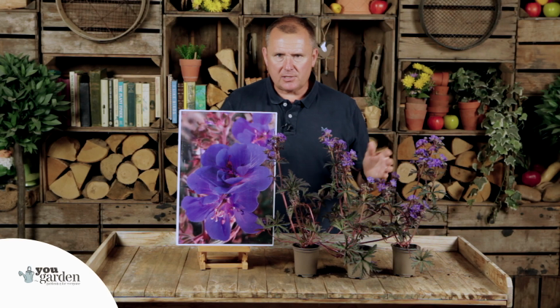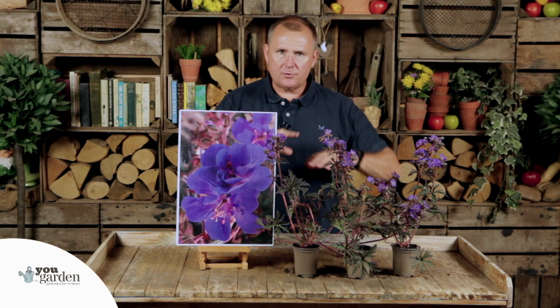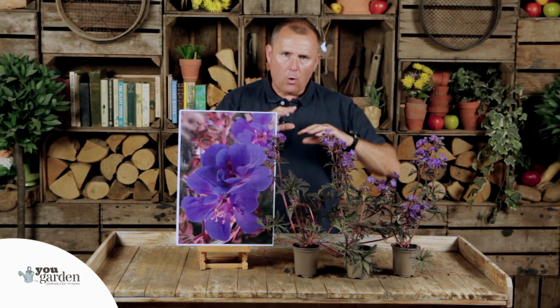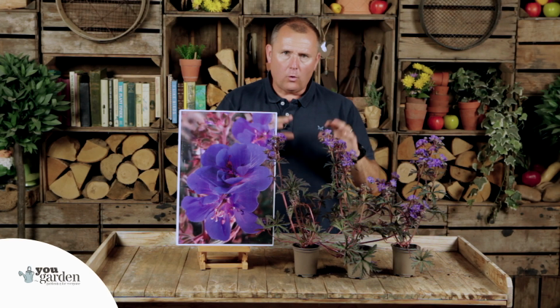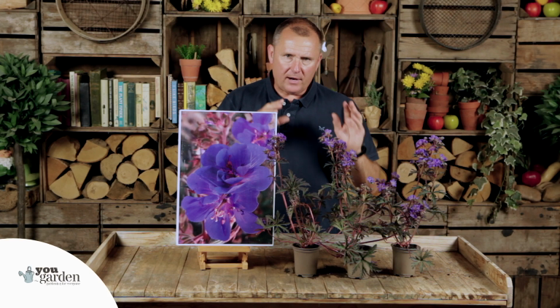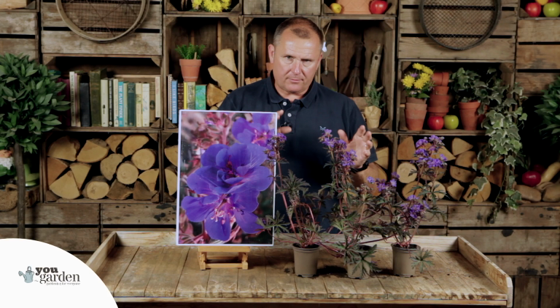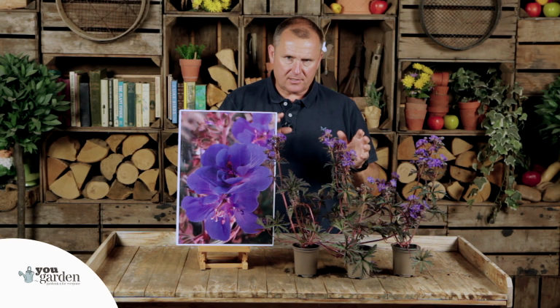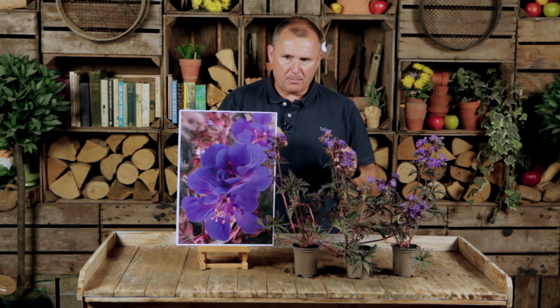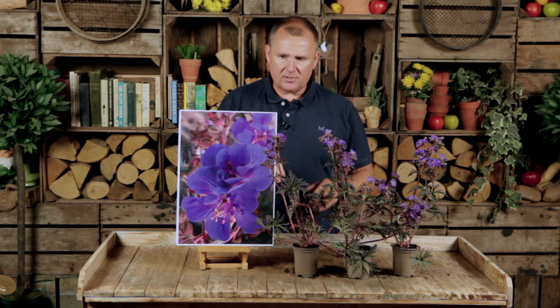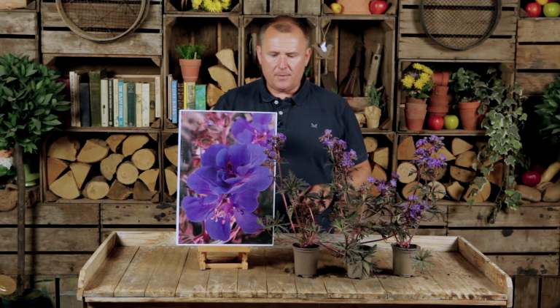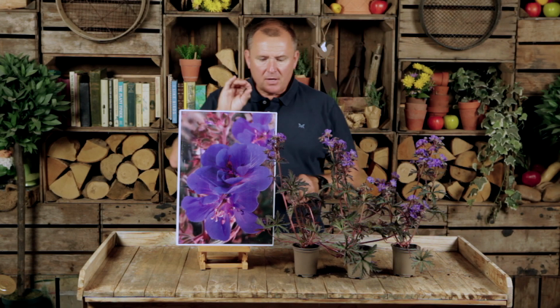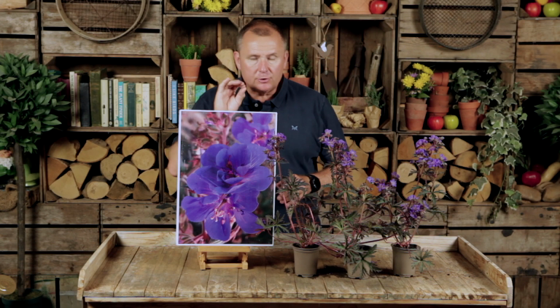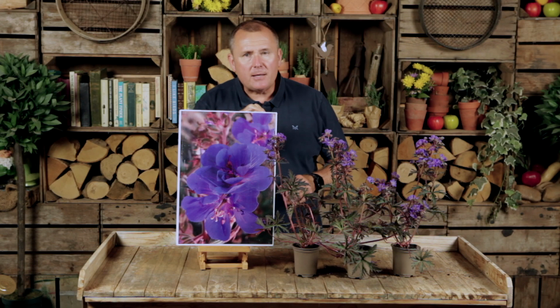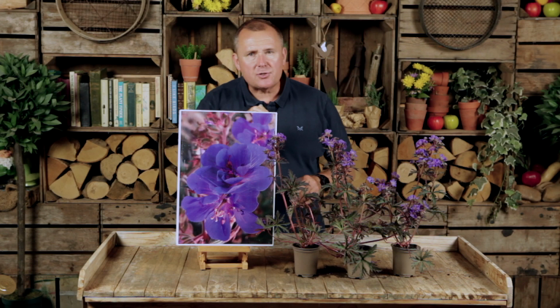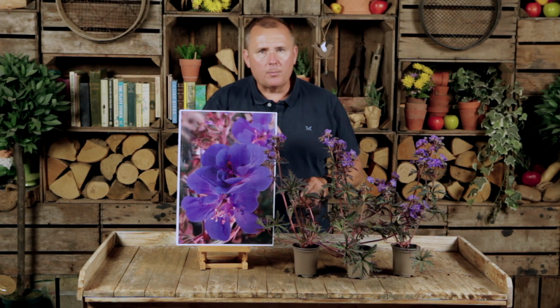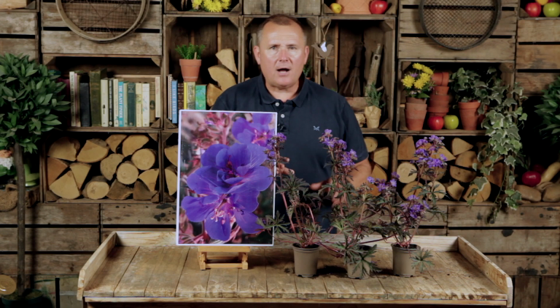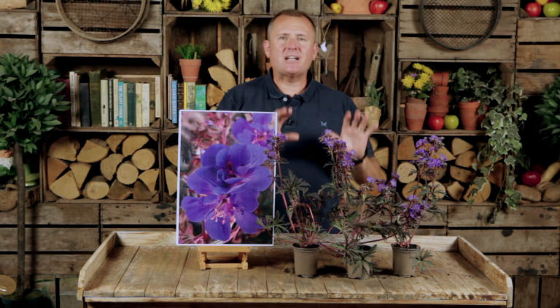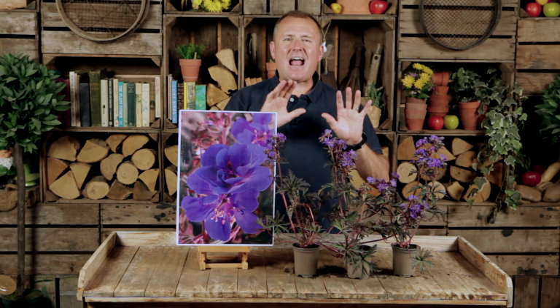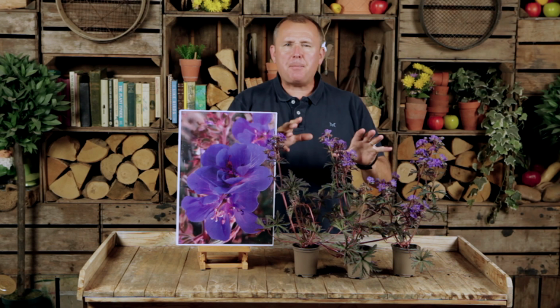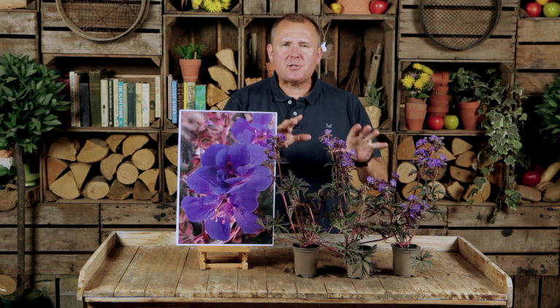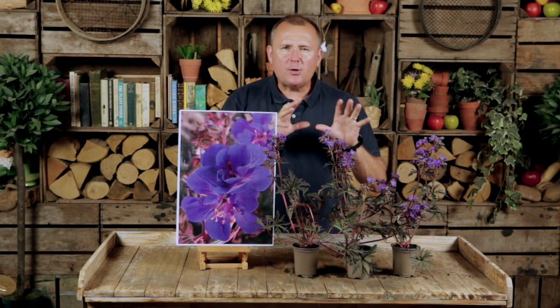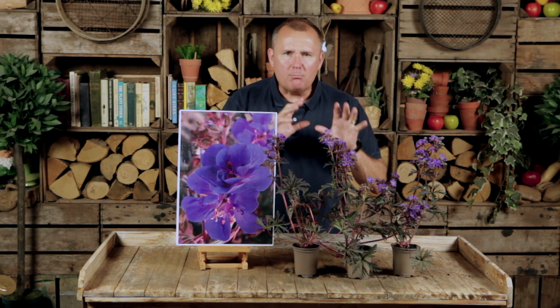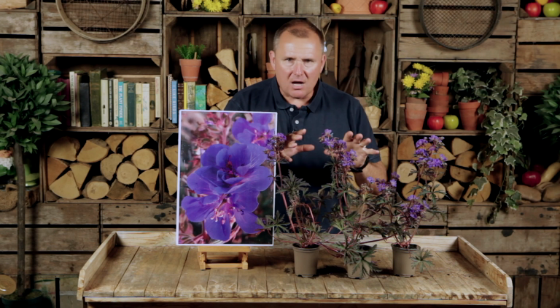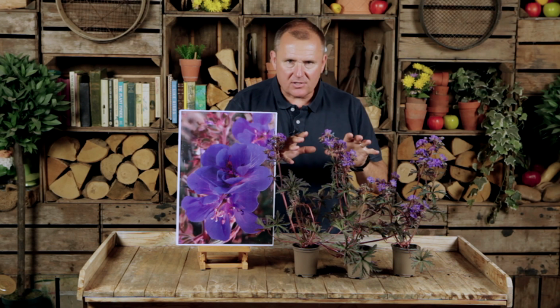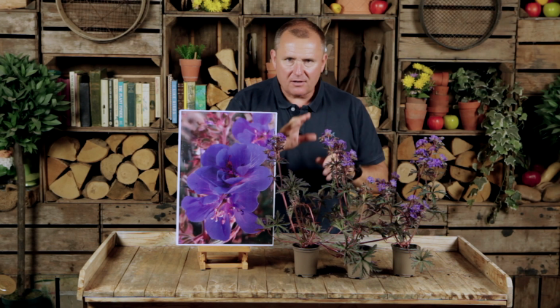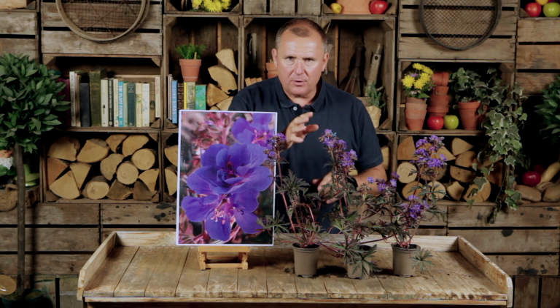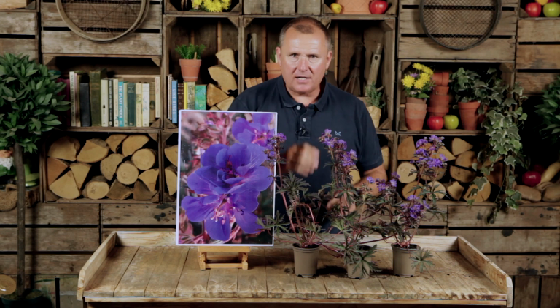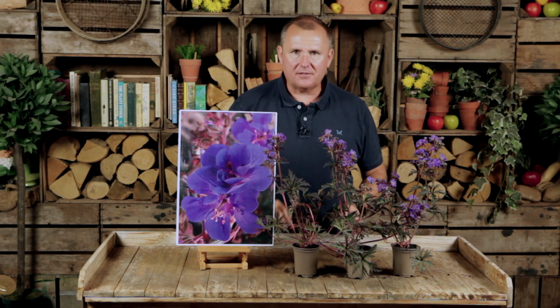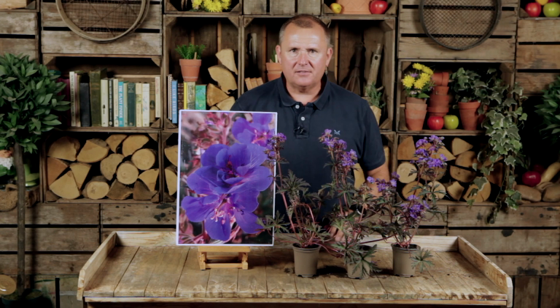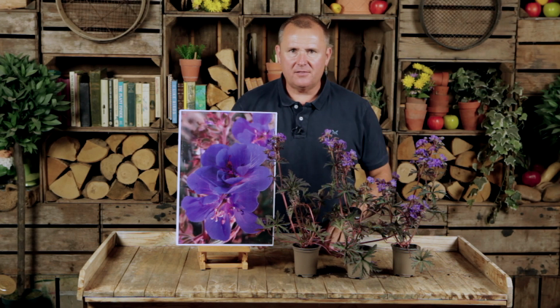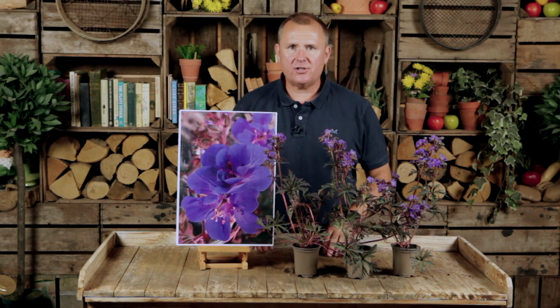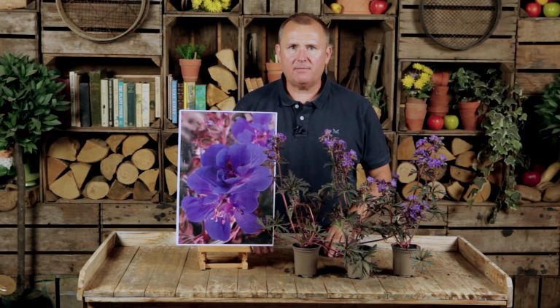So easy to grow, winter hardy, with flowers that produce themselves all the way through the summer months - Geranium Storm Cloud is an absolute must for your garden this year.